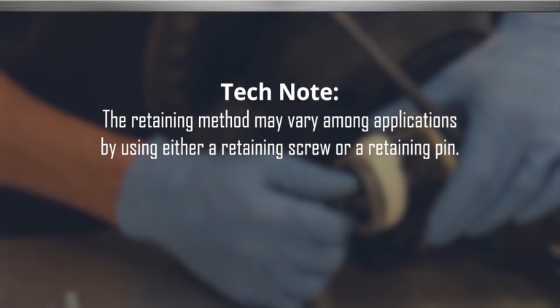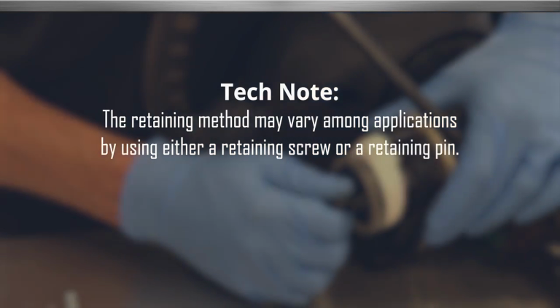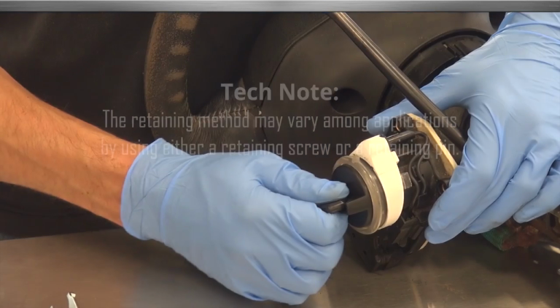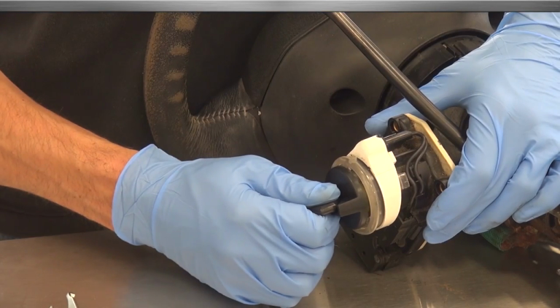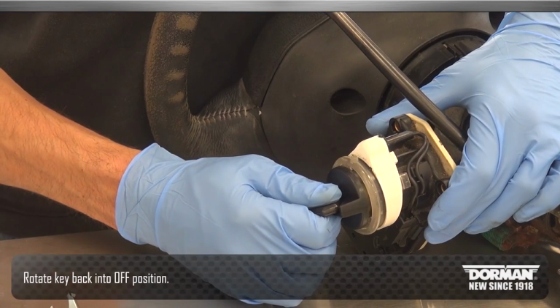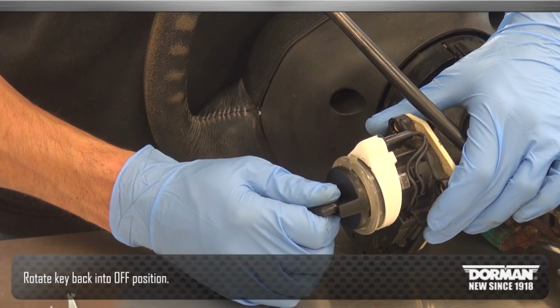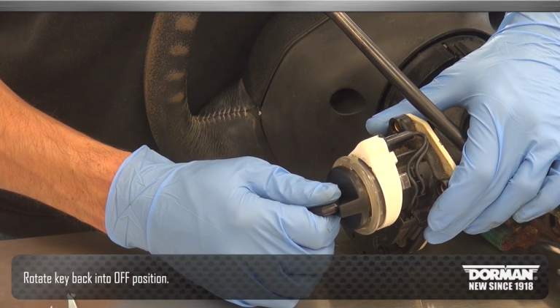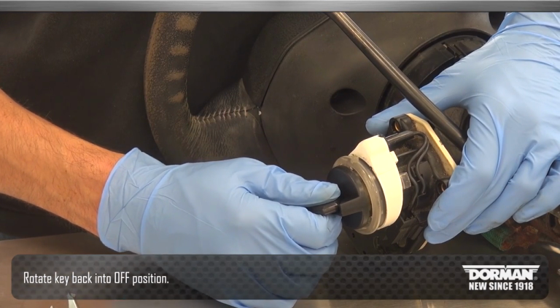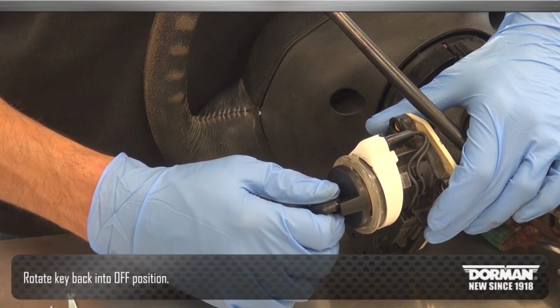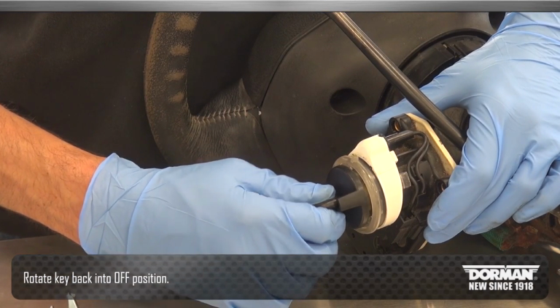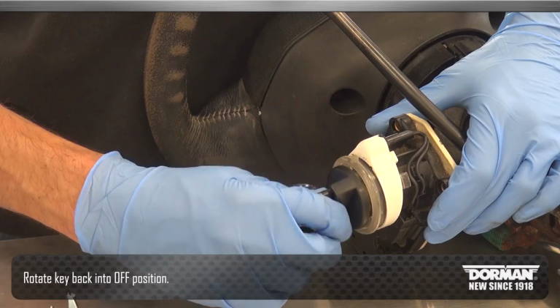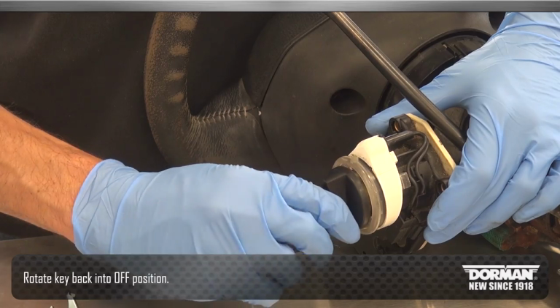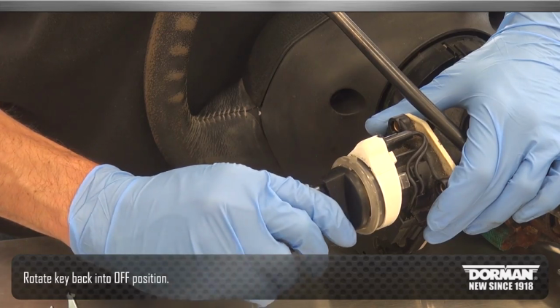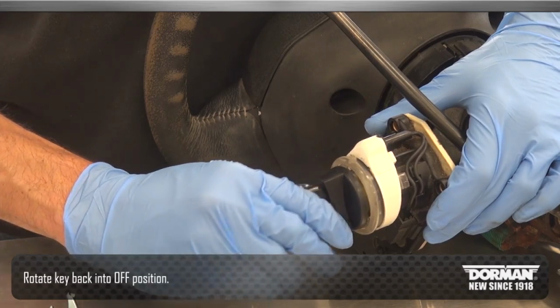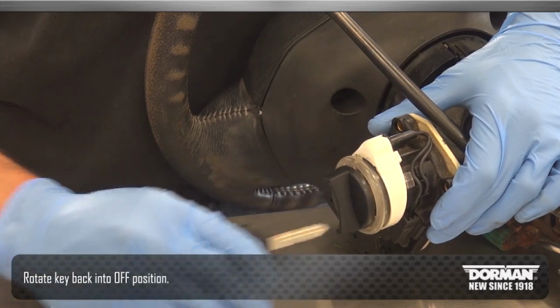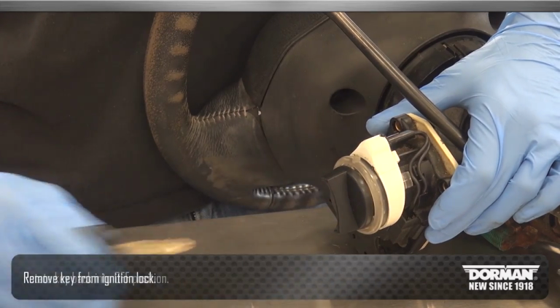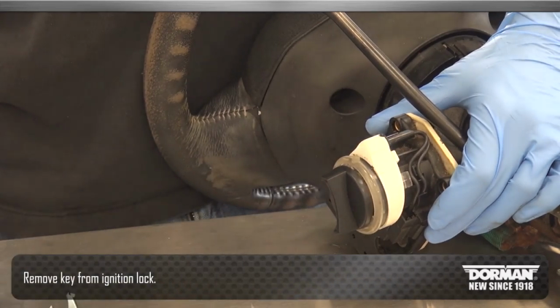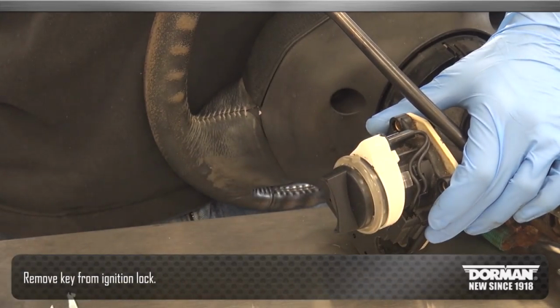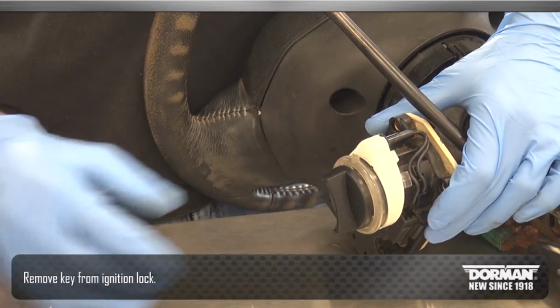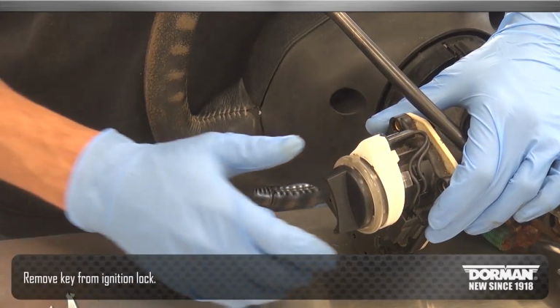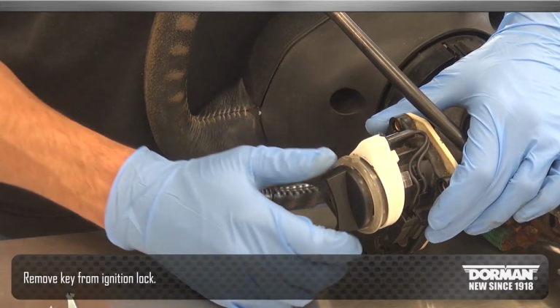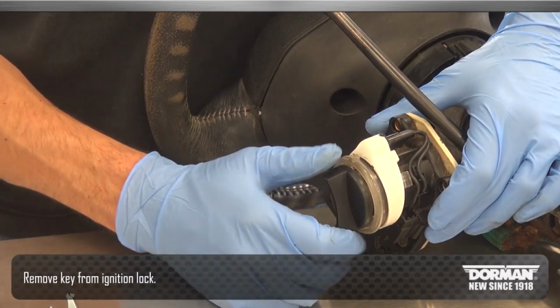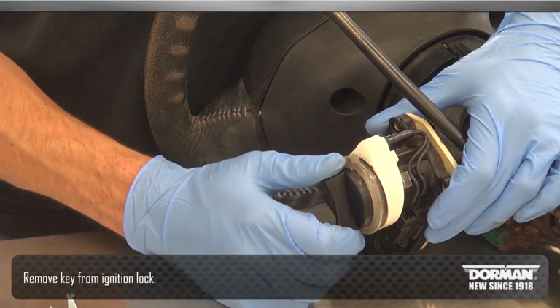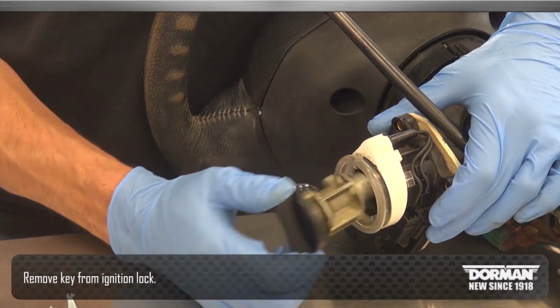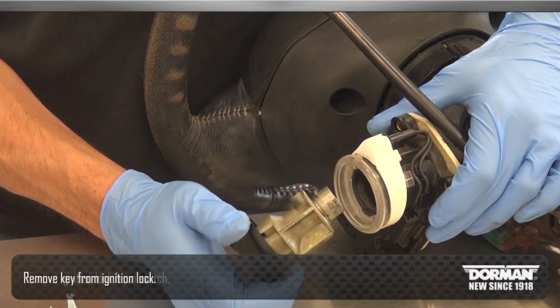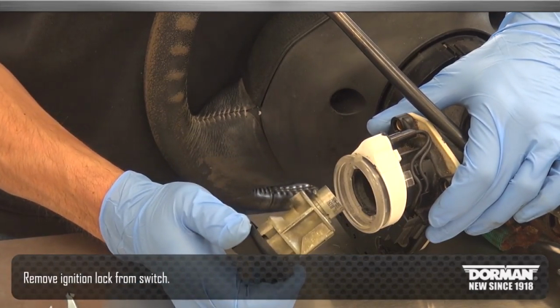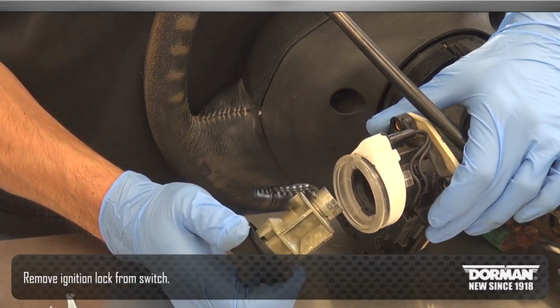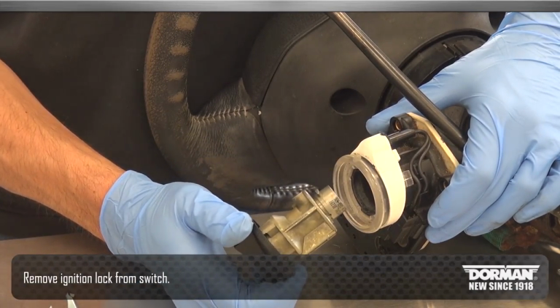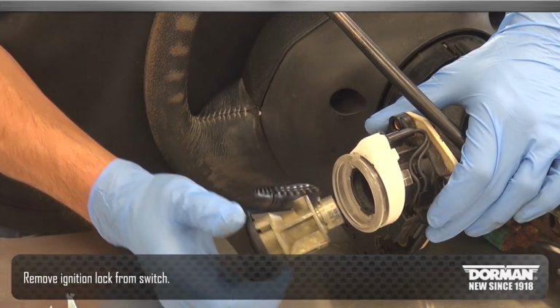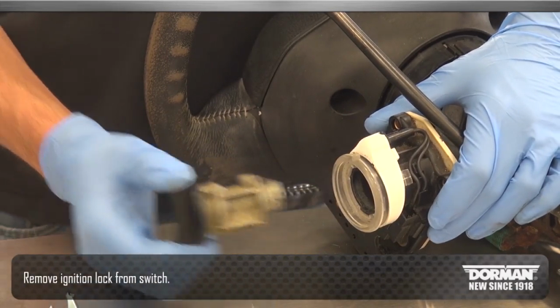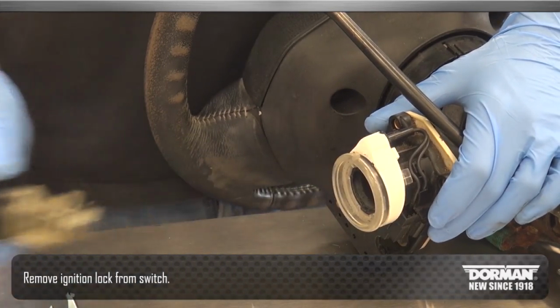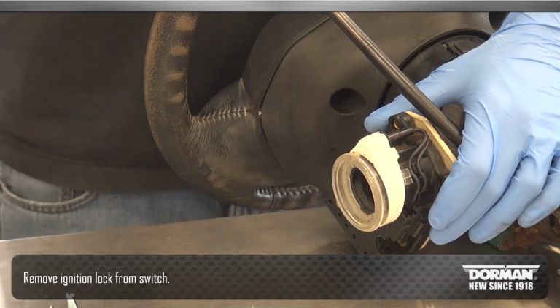Finally, rotate the key back into the off position. Remove the key from the ignition lock and remove the ignition lock from the switch.